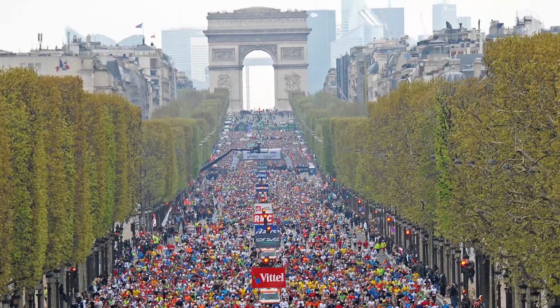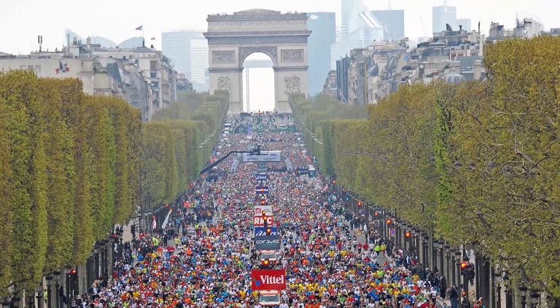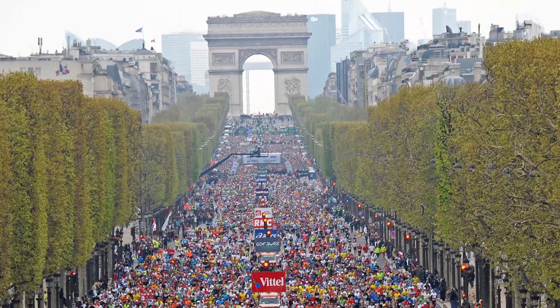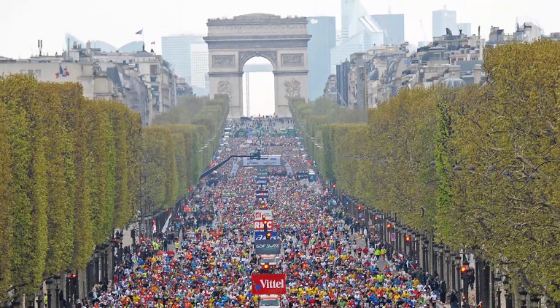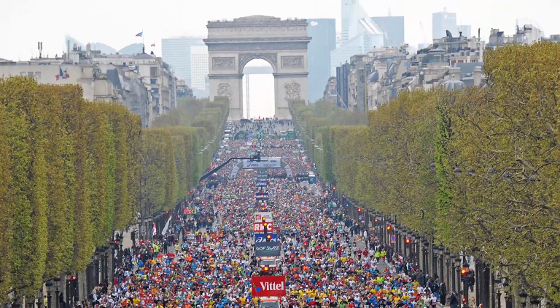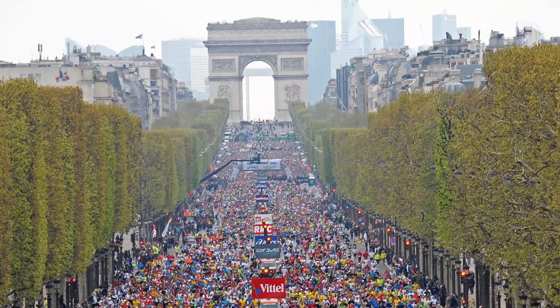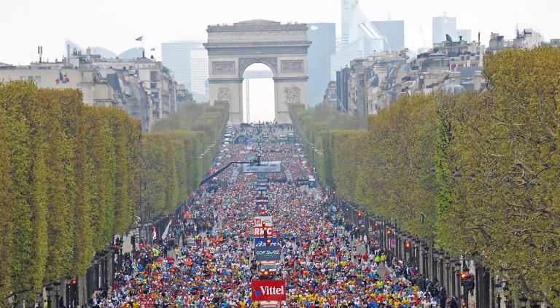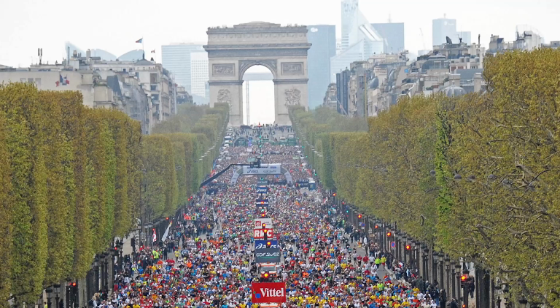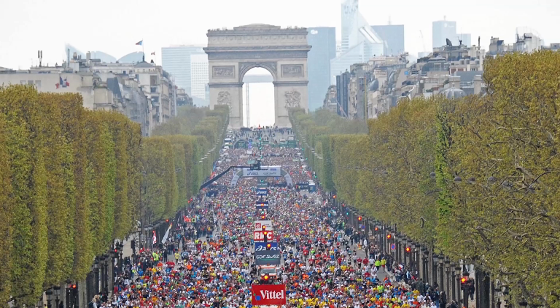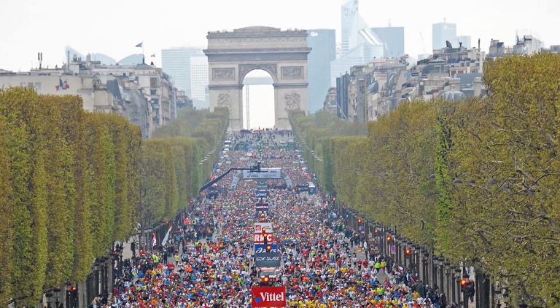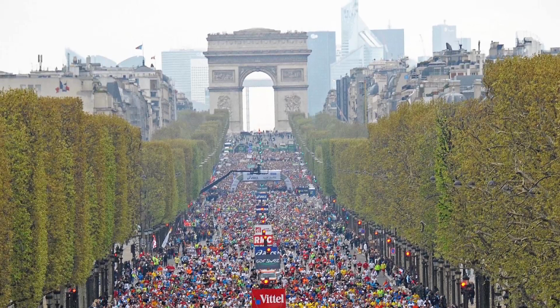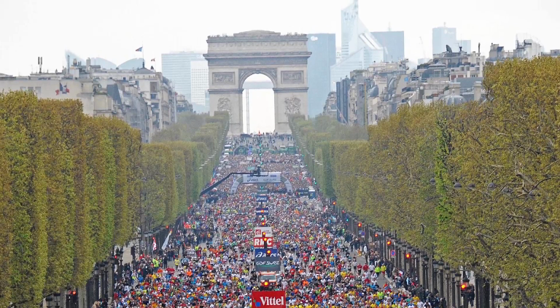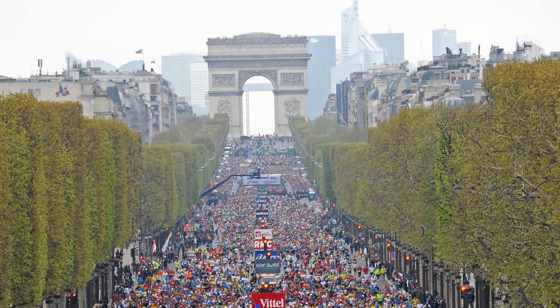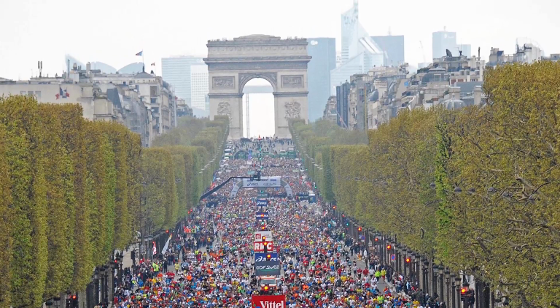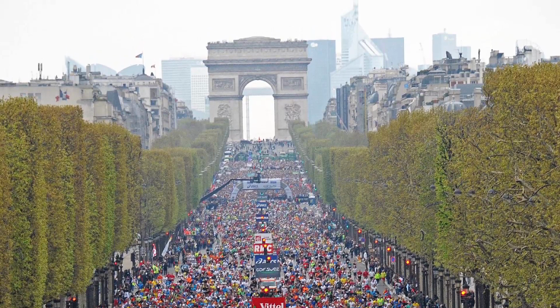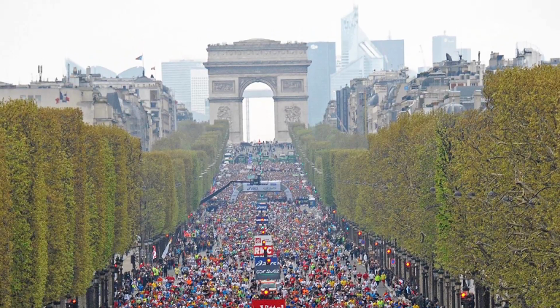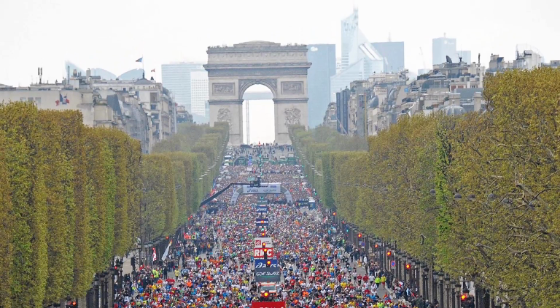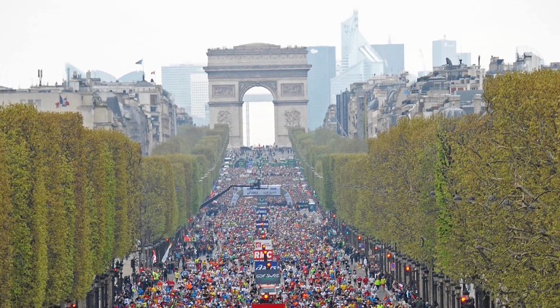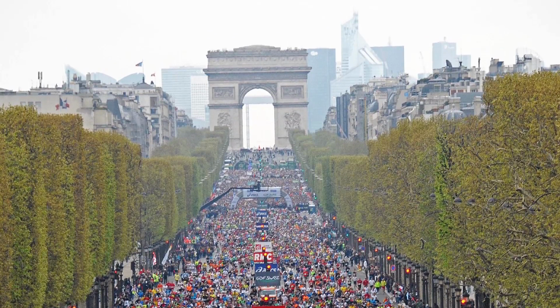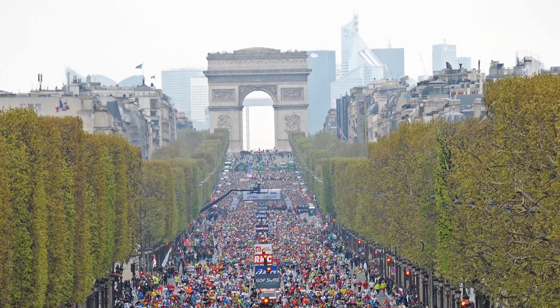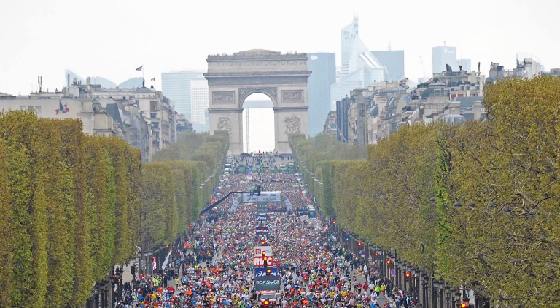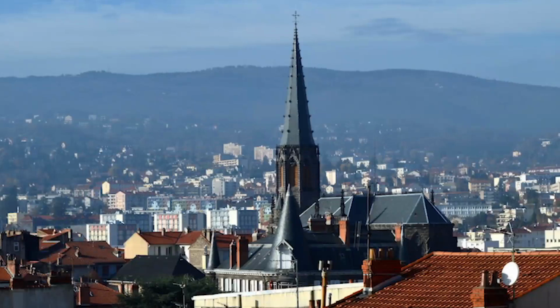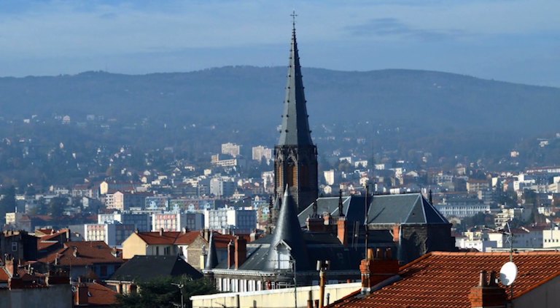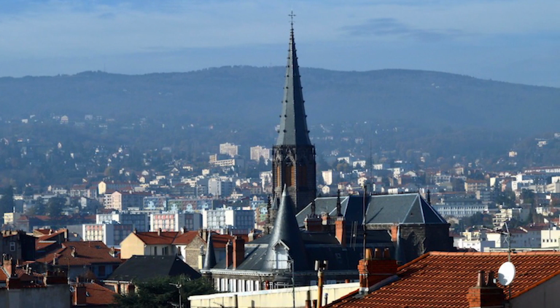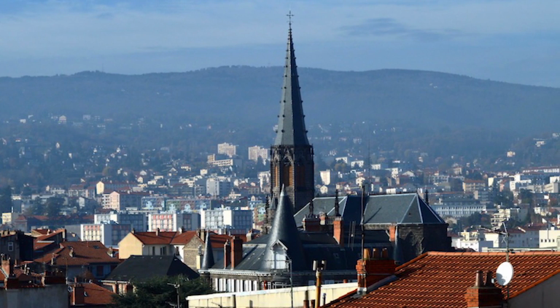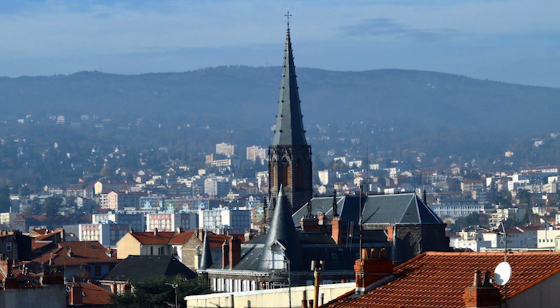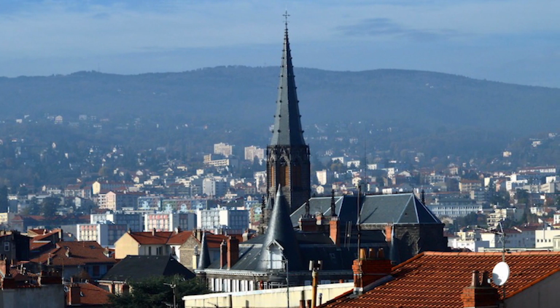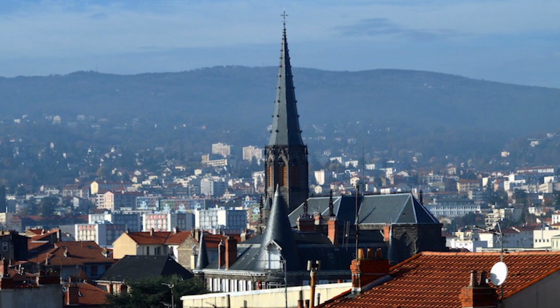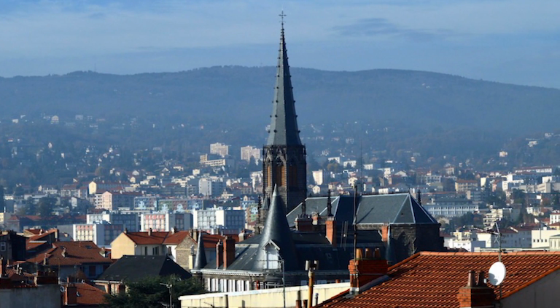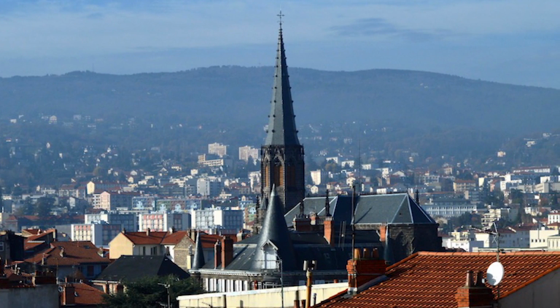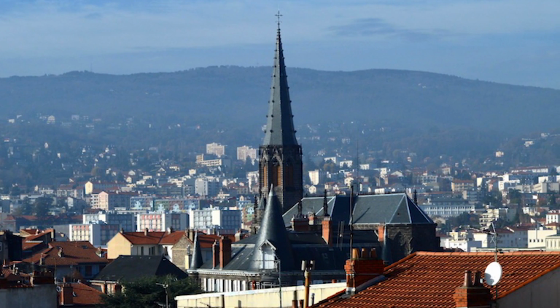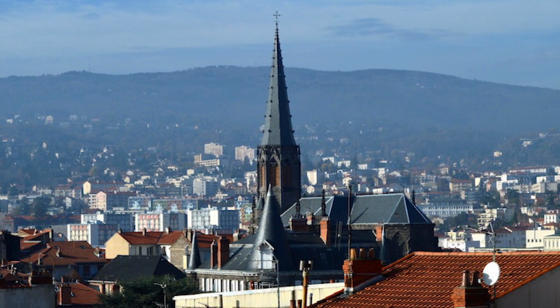I was born in Paris. We stayed in Paris for 15 years, and then we moved to the central part of France.